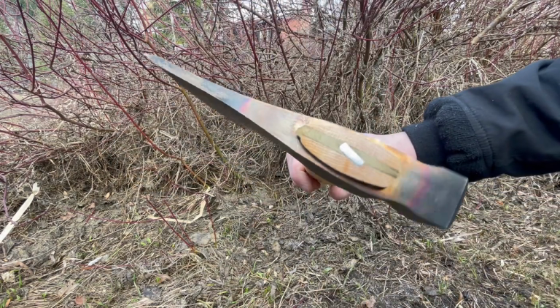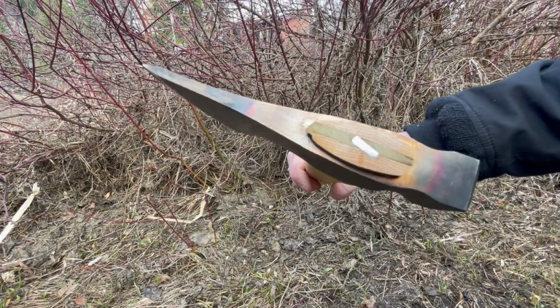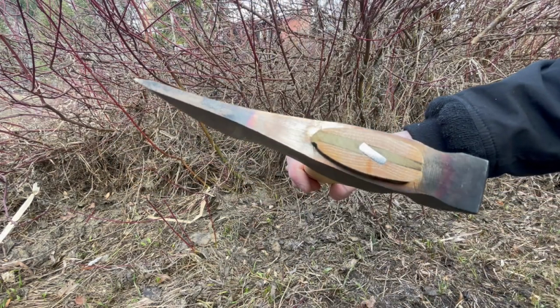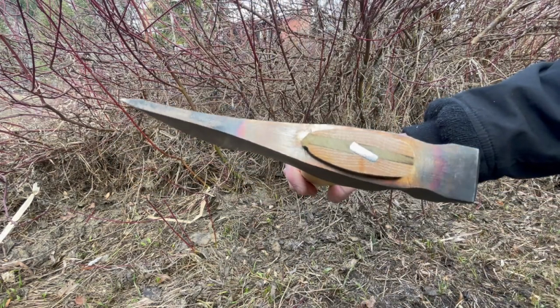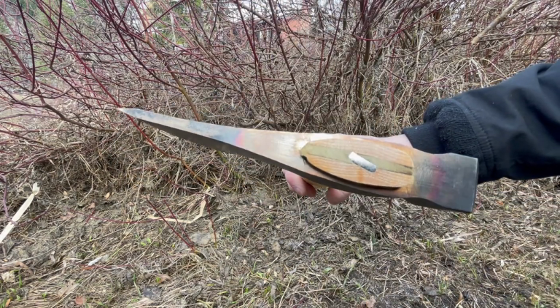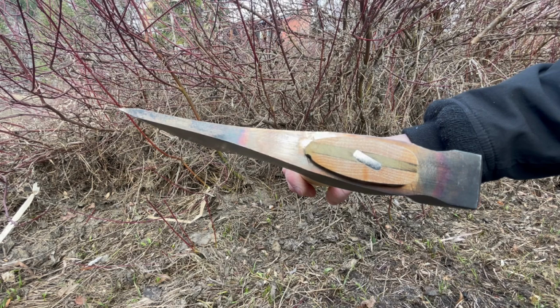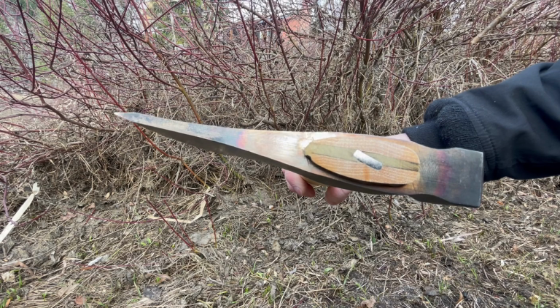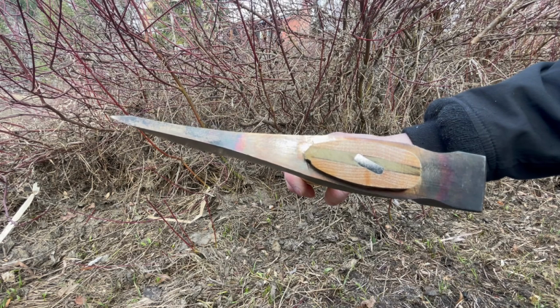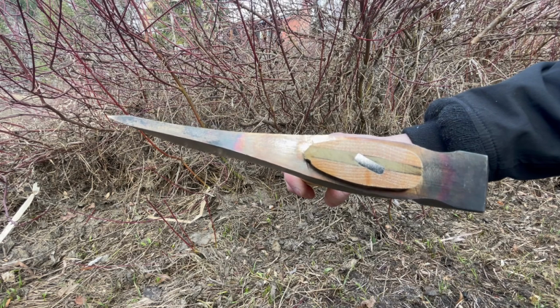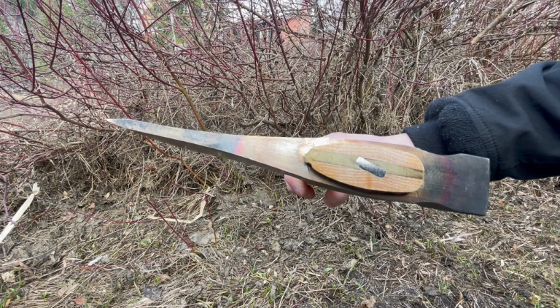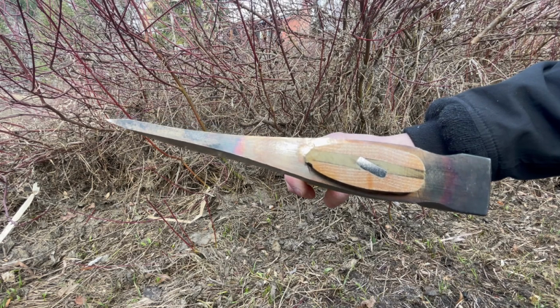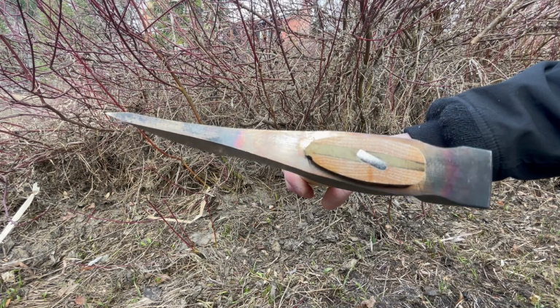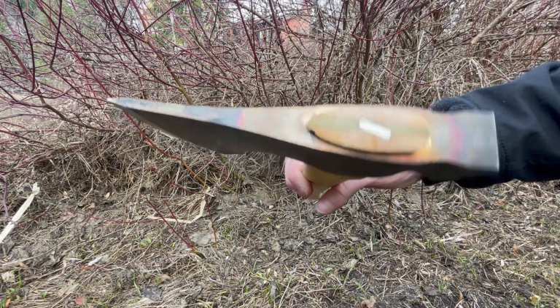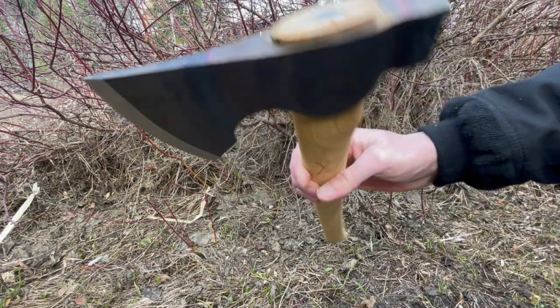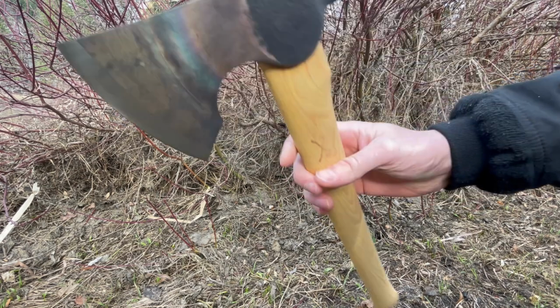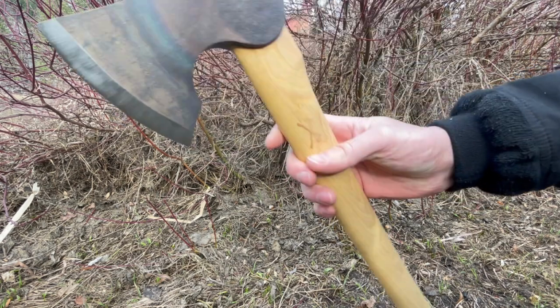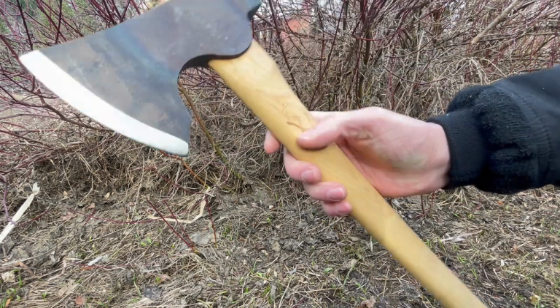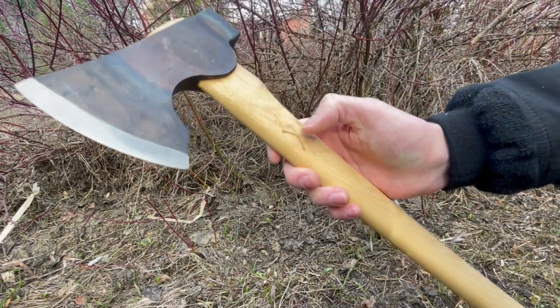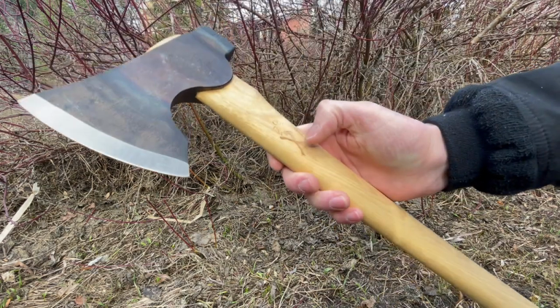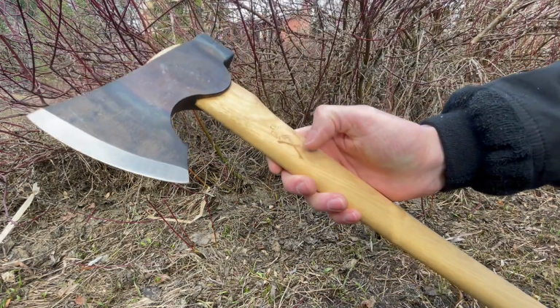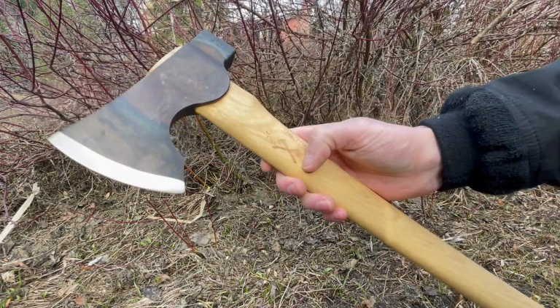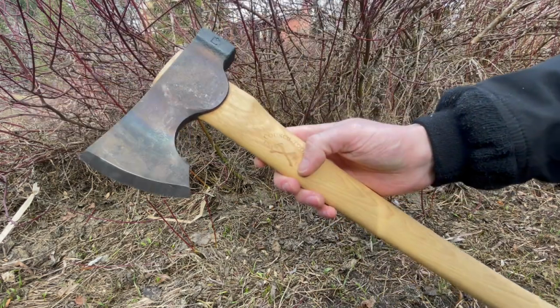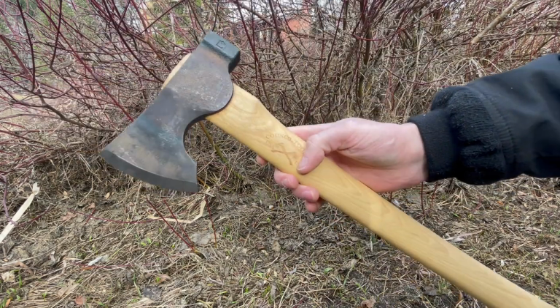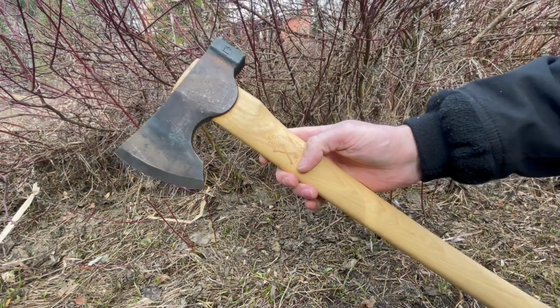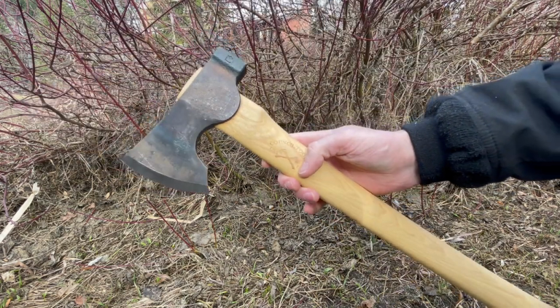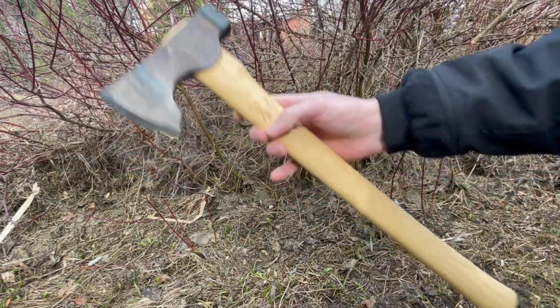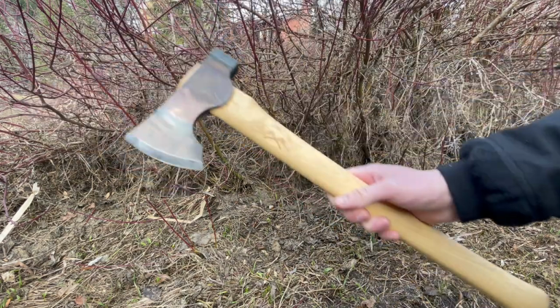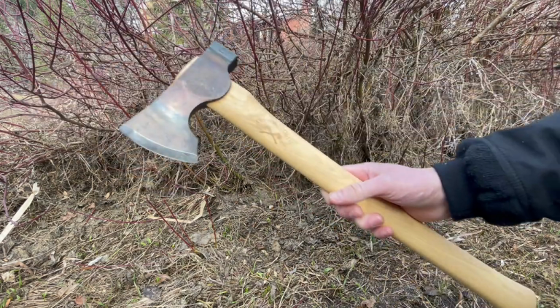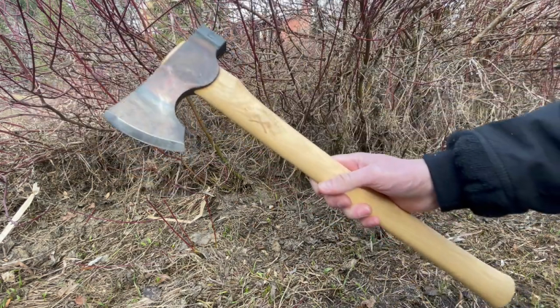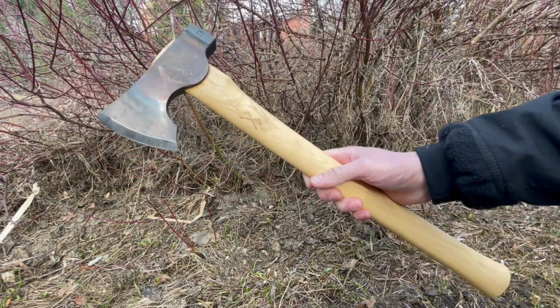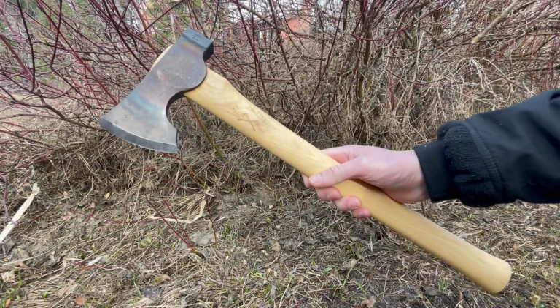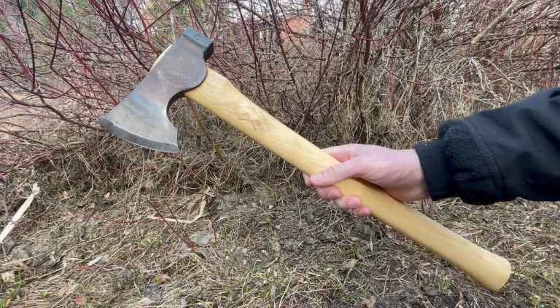It has a nice wedge with a steel pin — just a really nice axe overall.